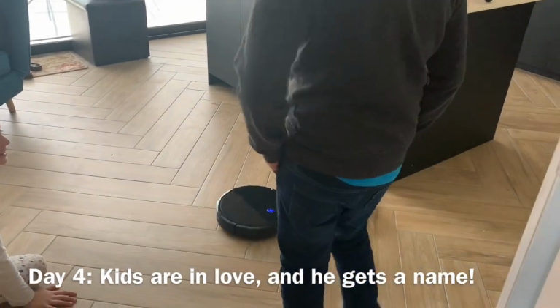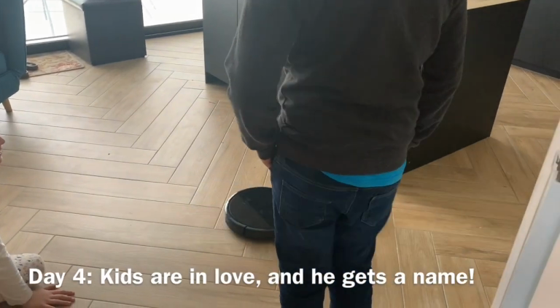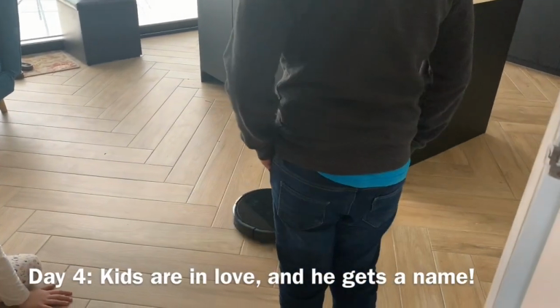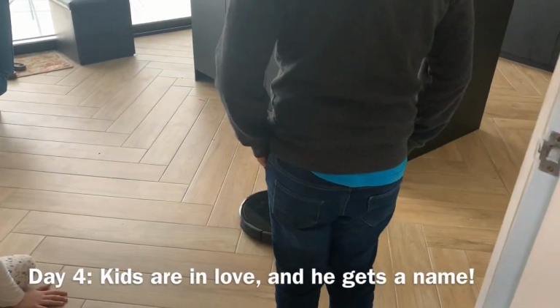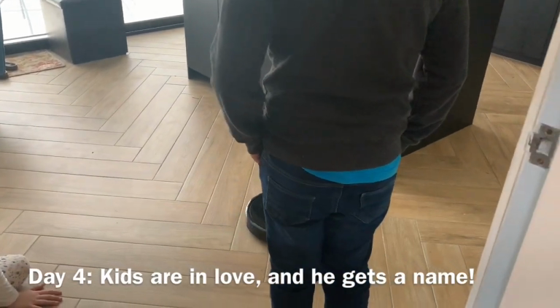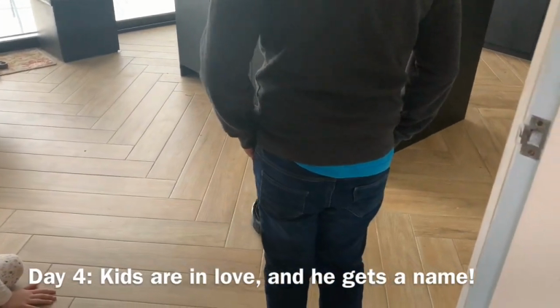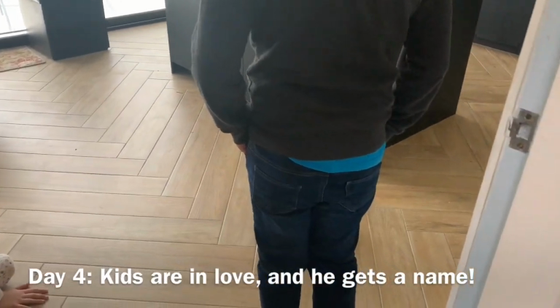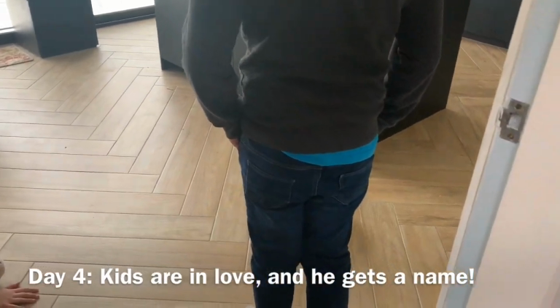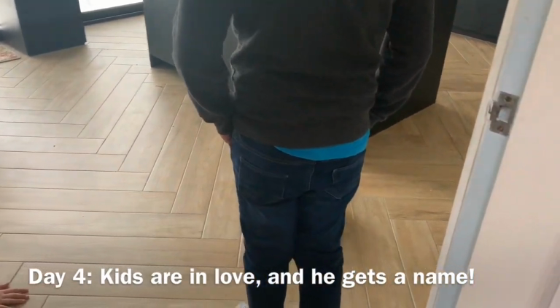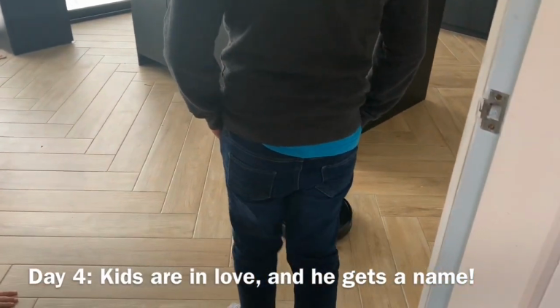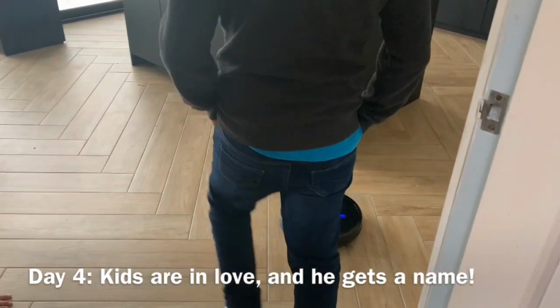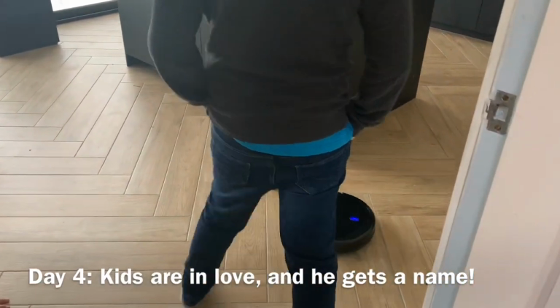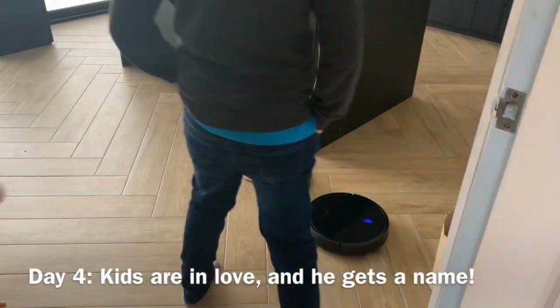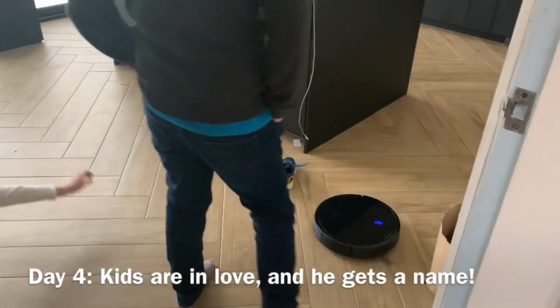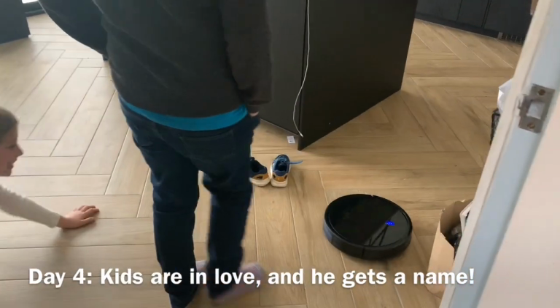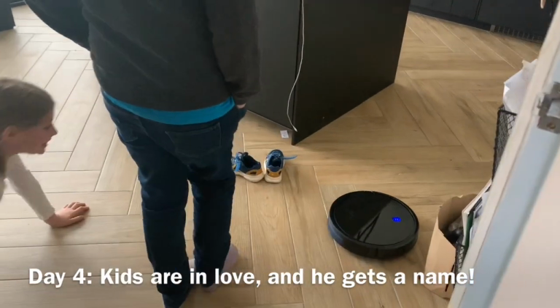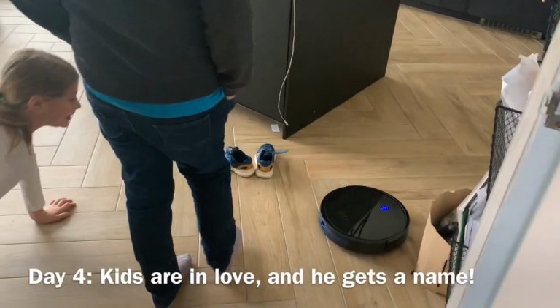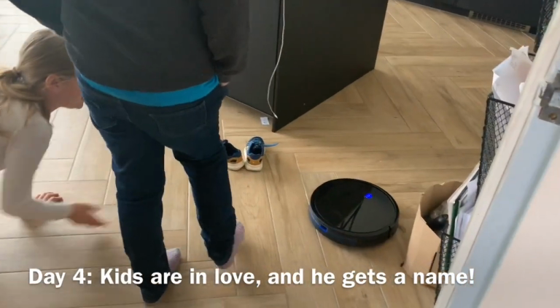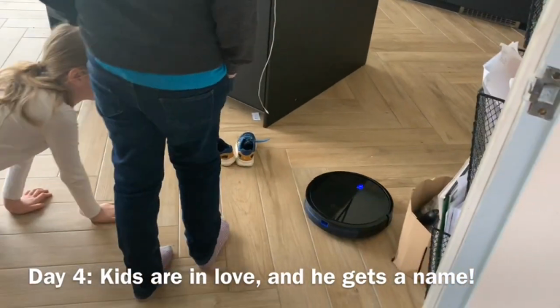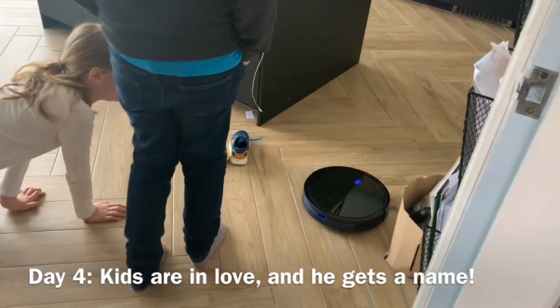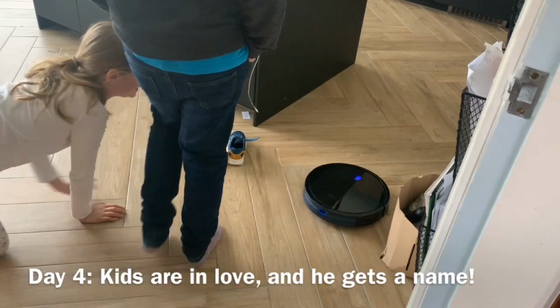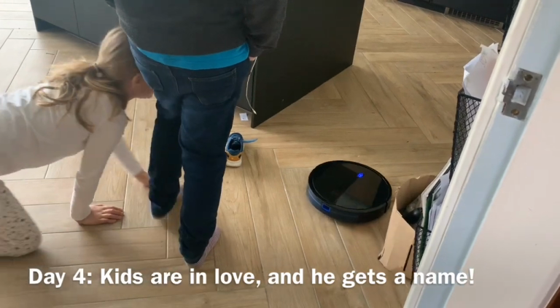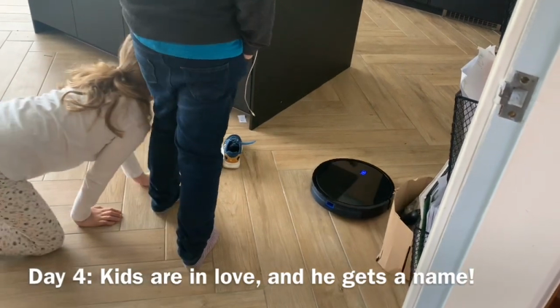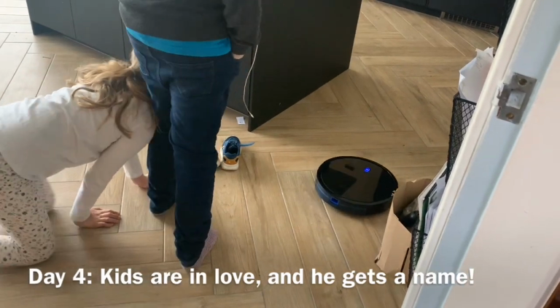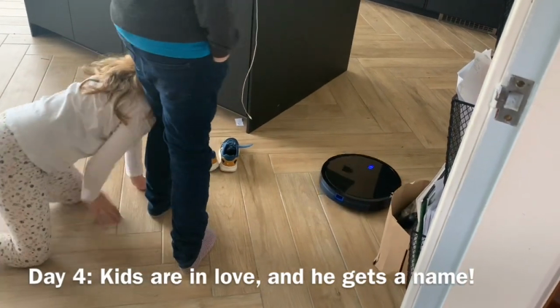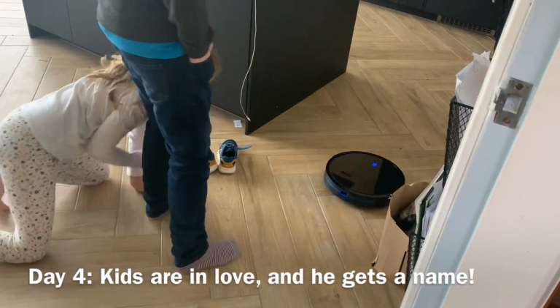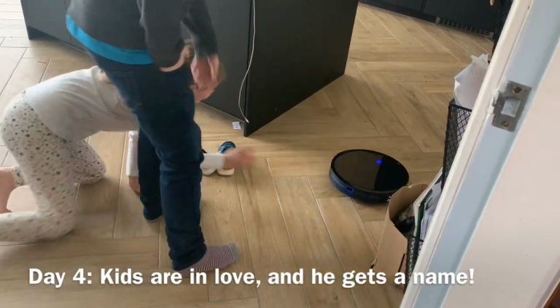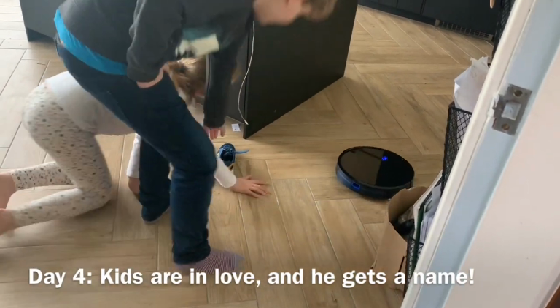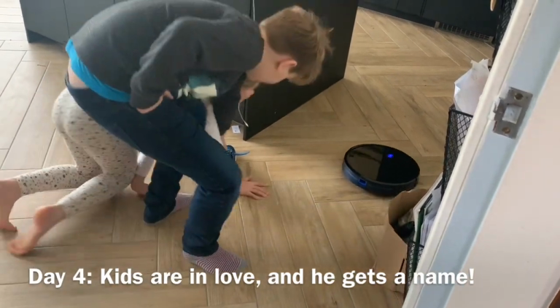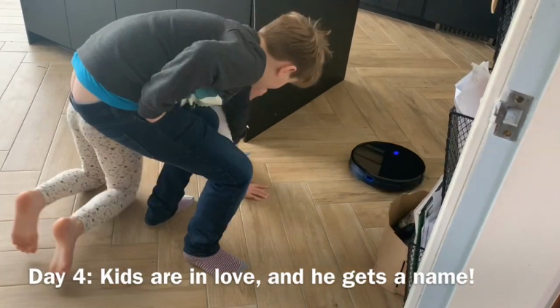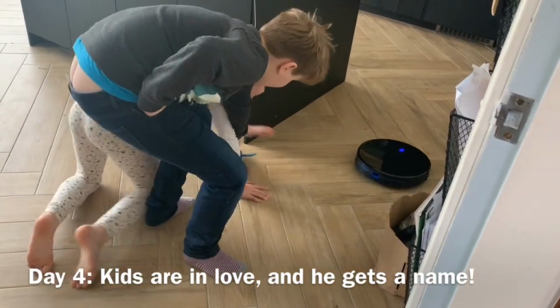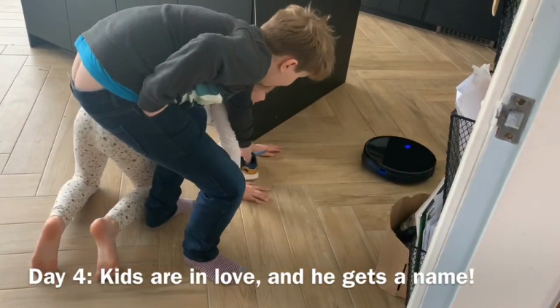He's cleaning — the kids absolutely adore him. You'll notice we call him 'him' as well.